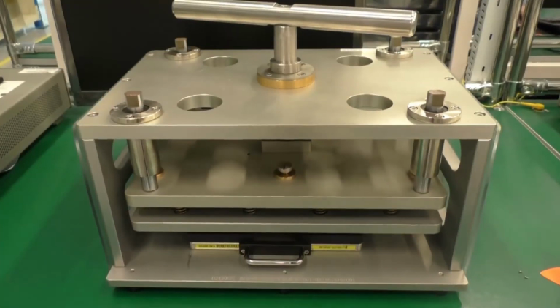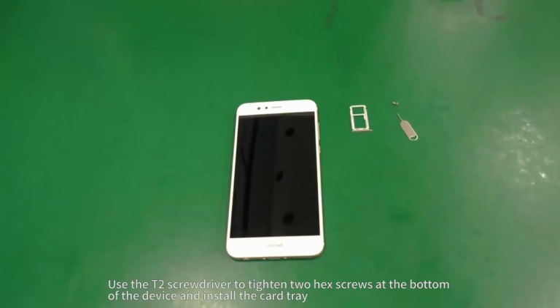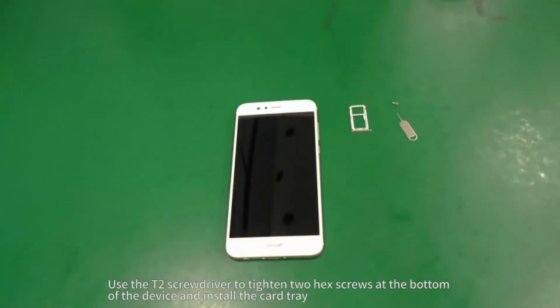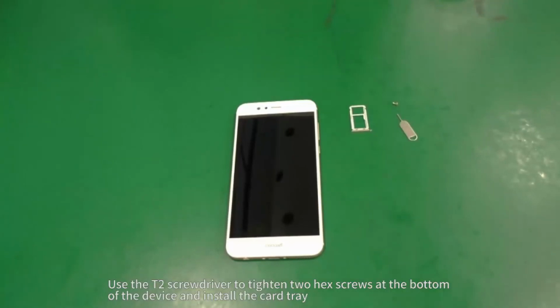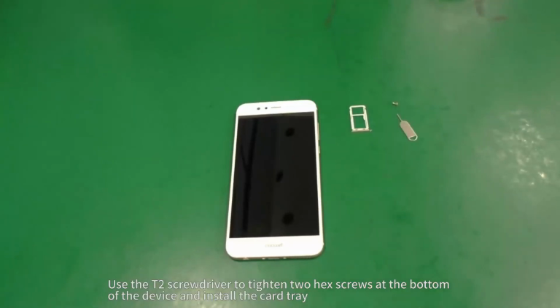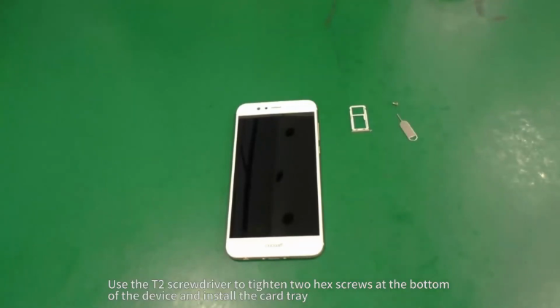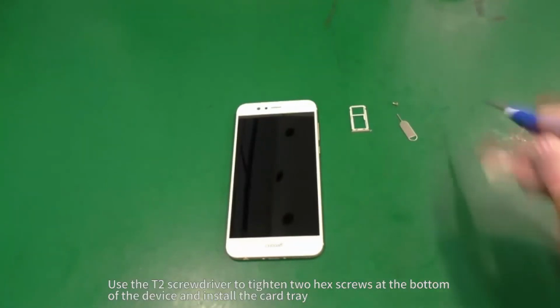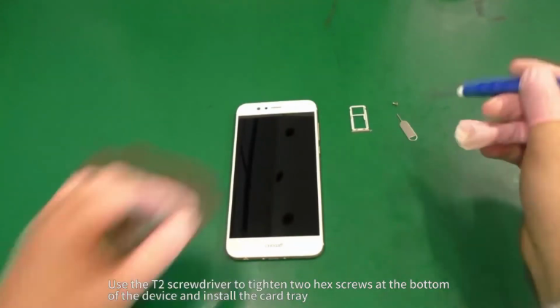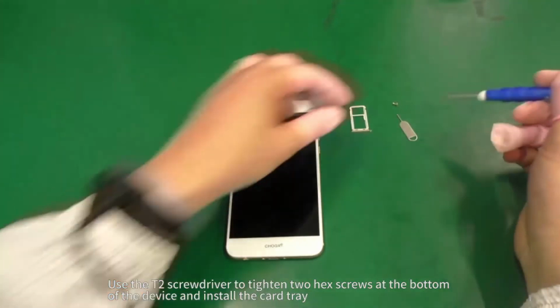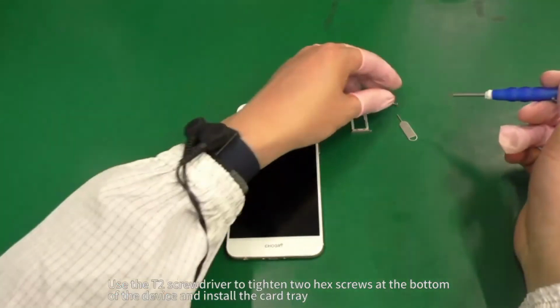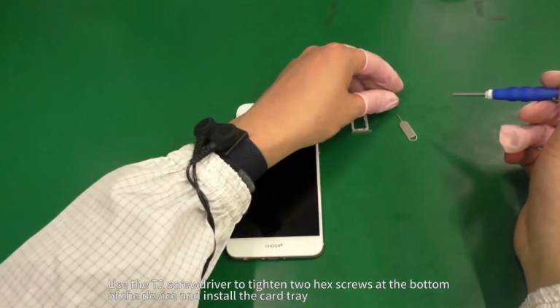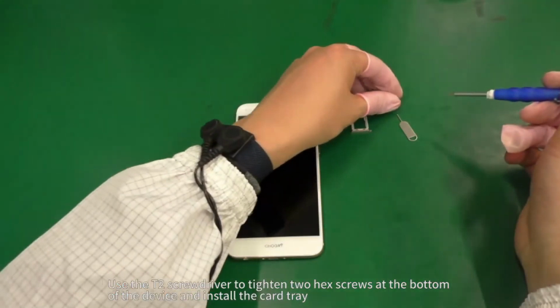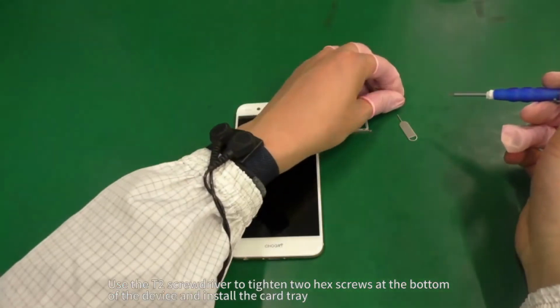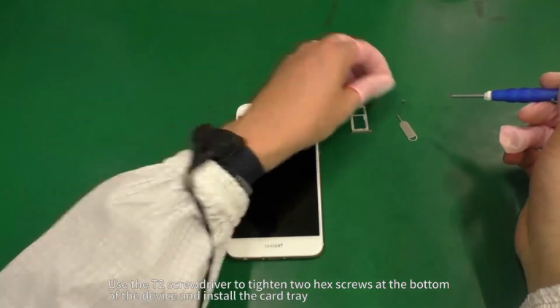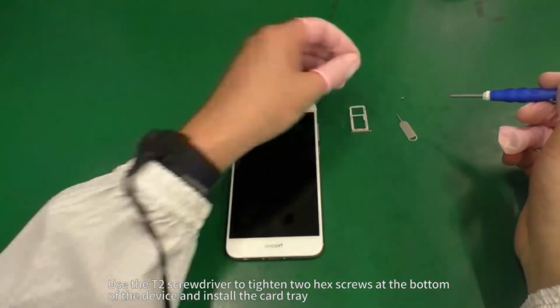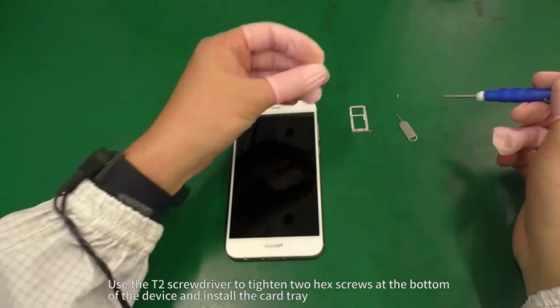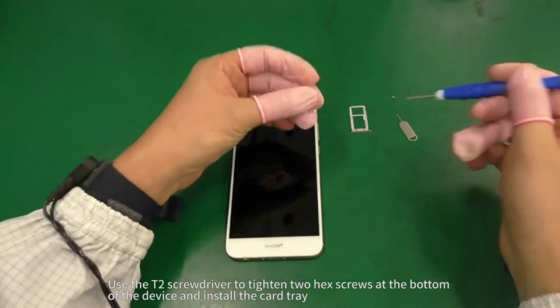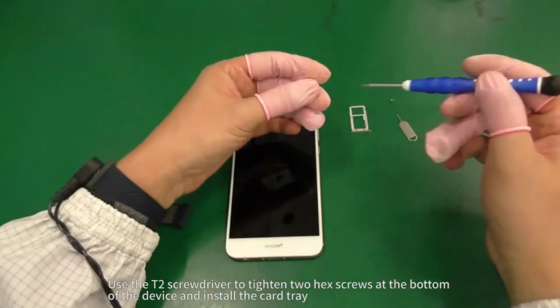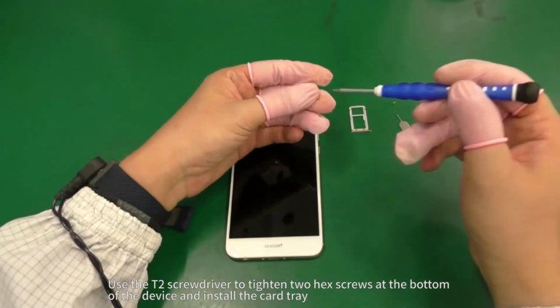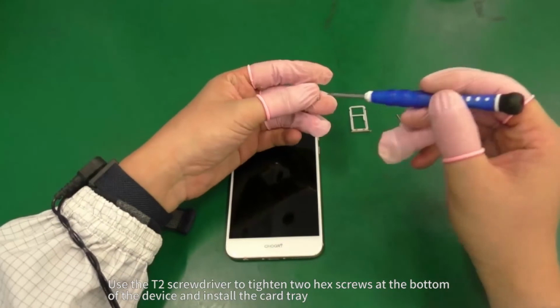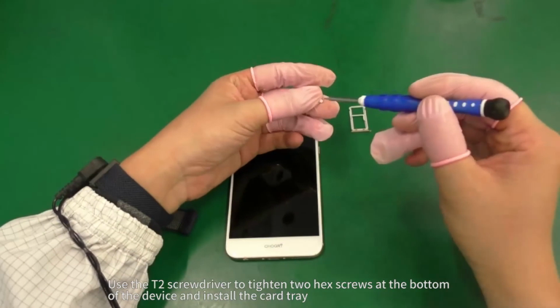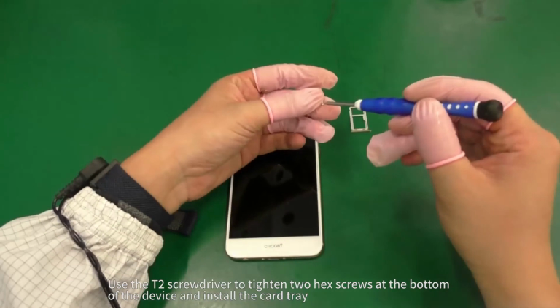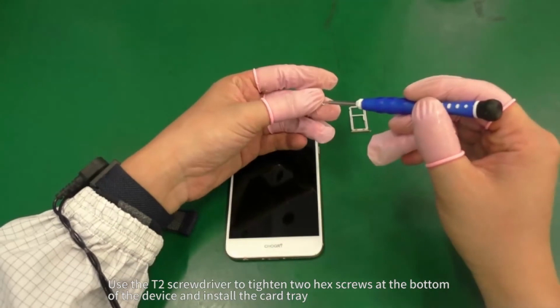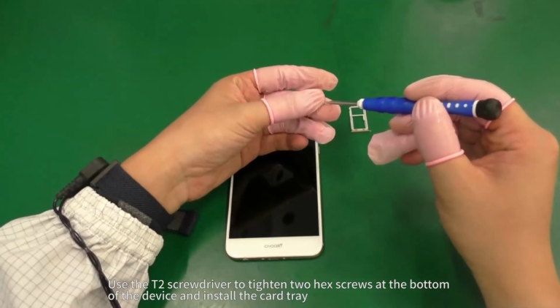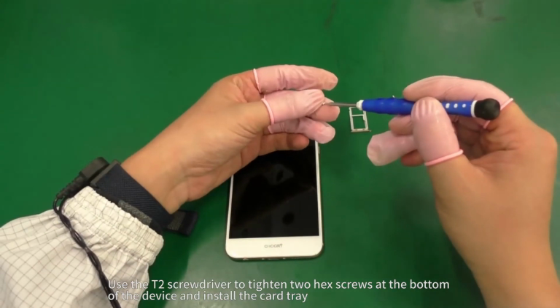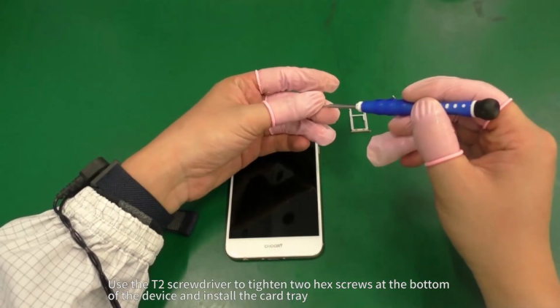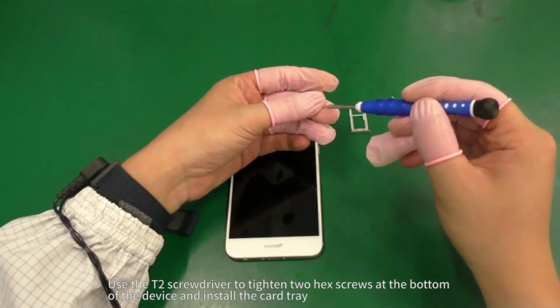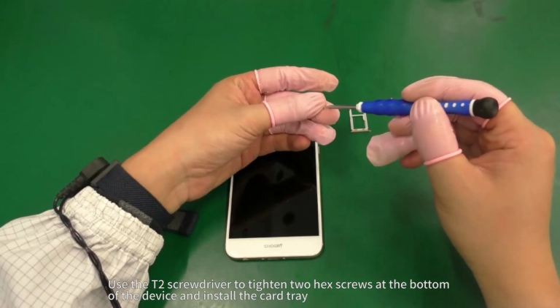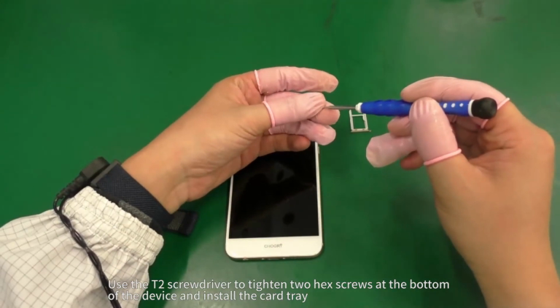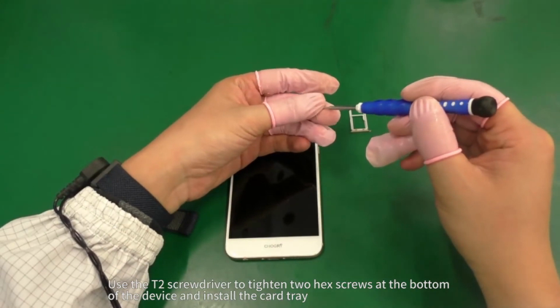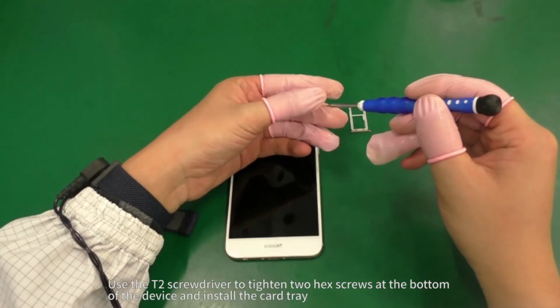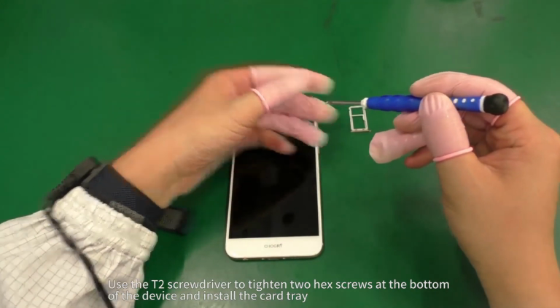Use the T2 screwdriver to tighten two hex screws at the bottom of the device and install the card tray.